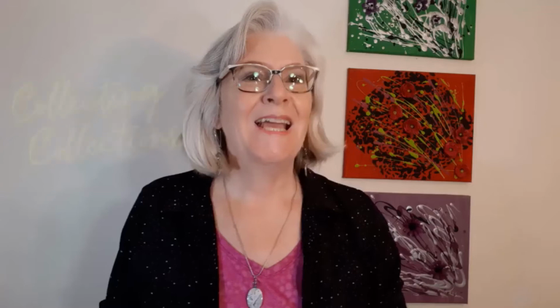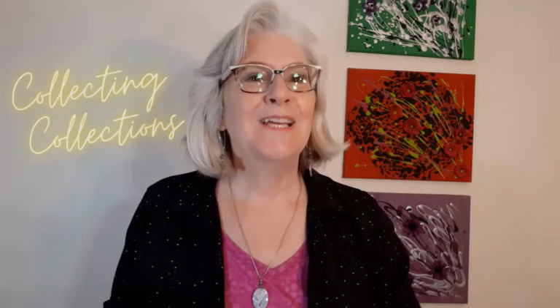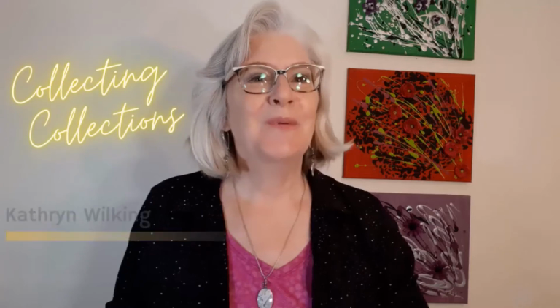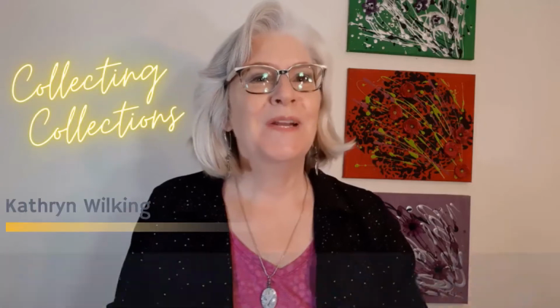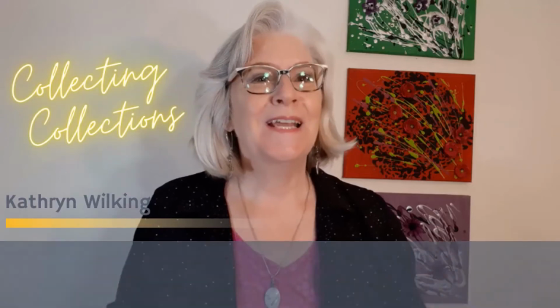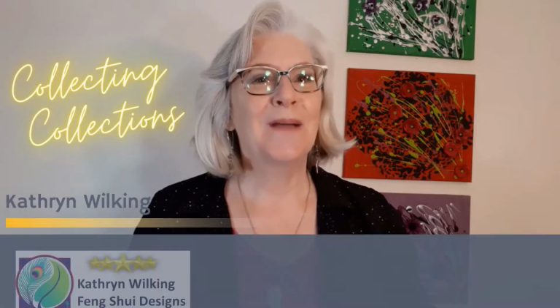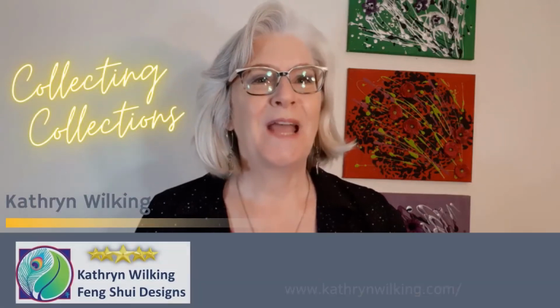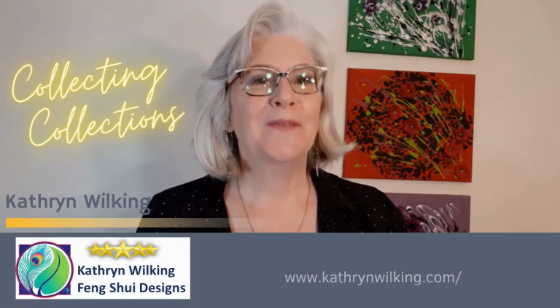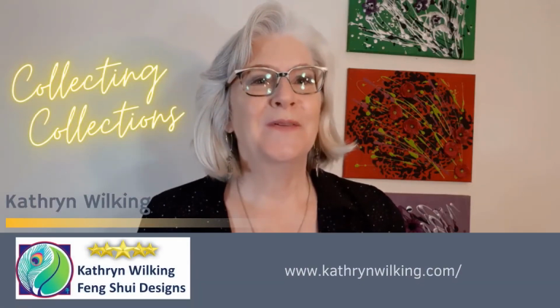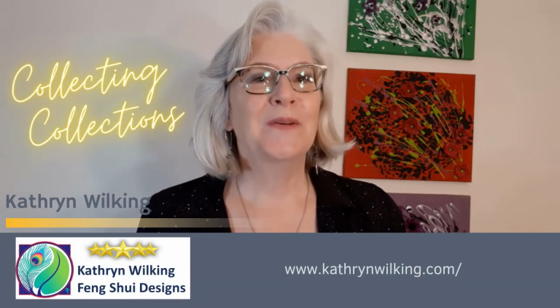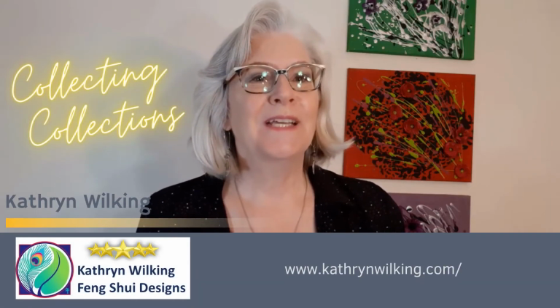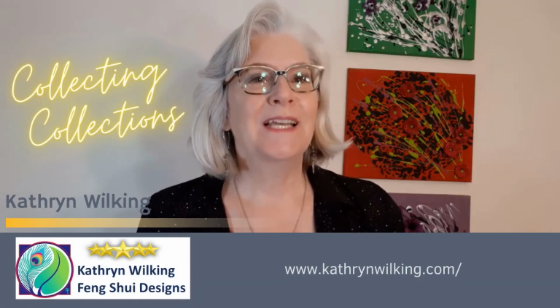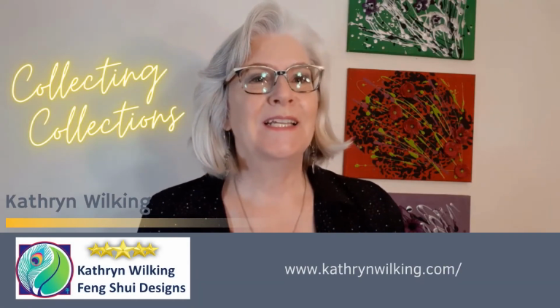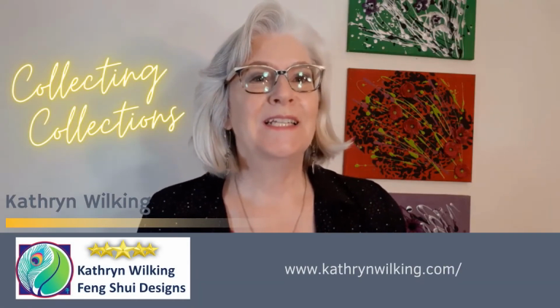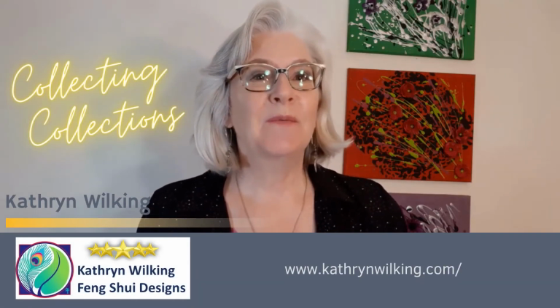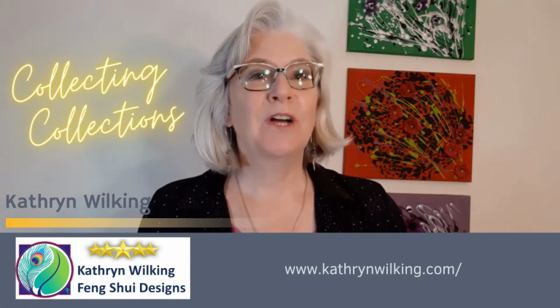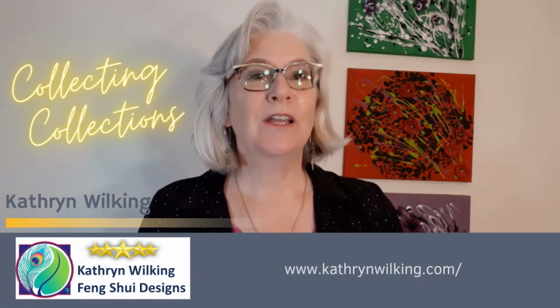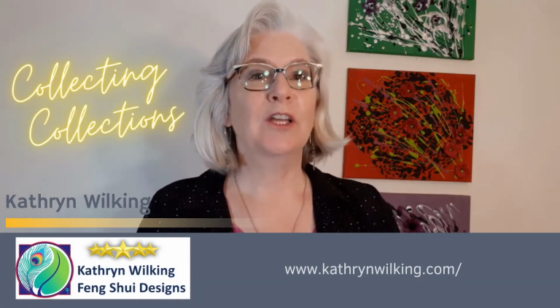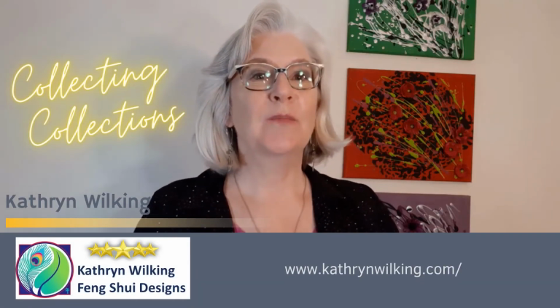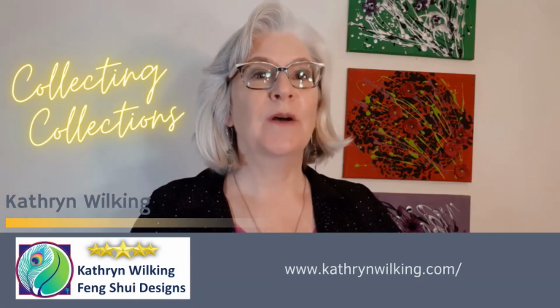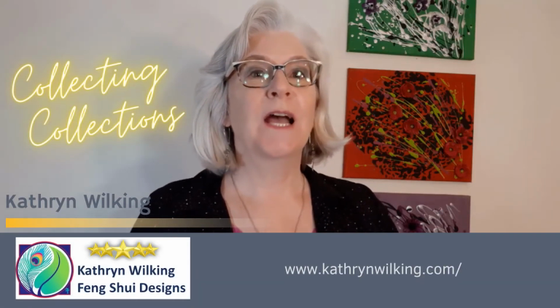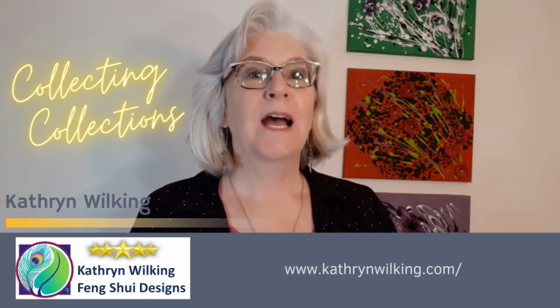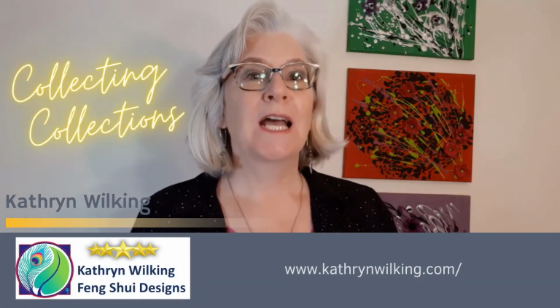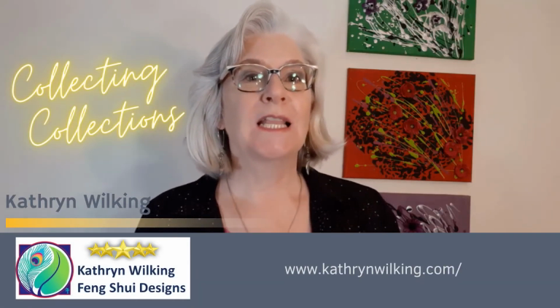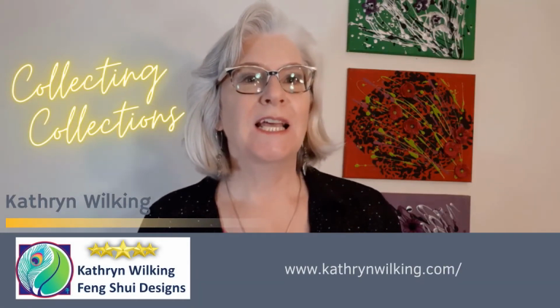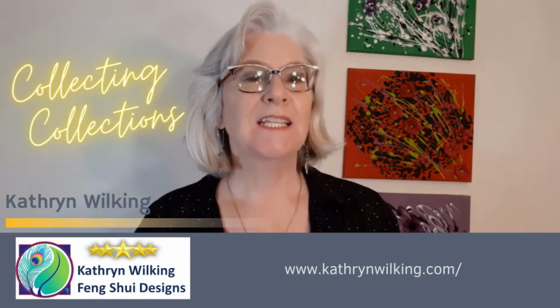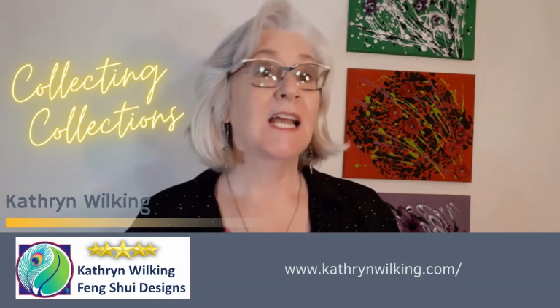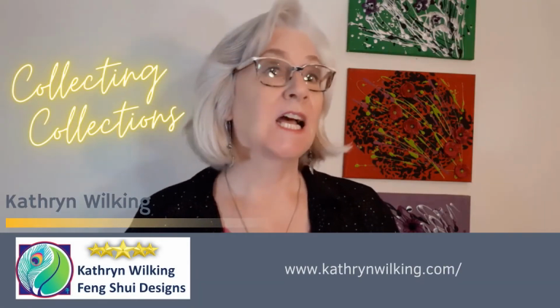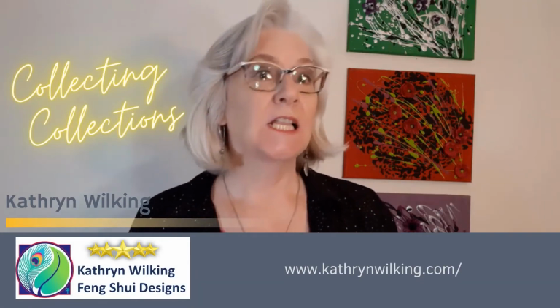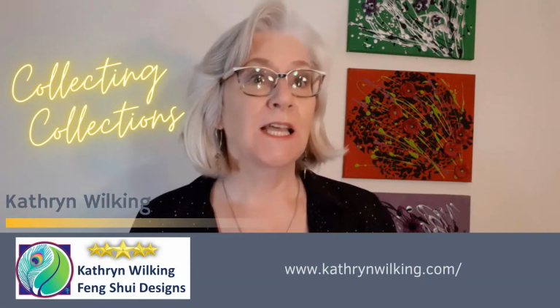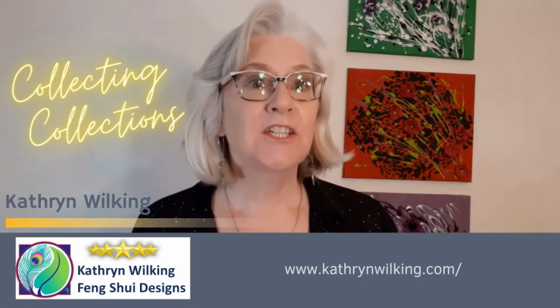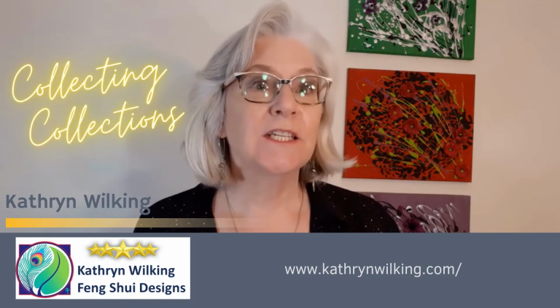Hey, good morning. I'm Katherine Wilking. Today, we're talking about collecting collections.